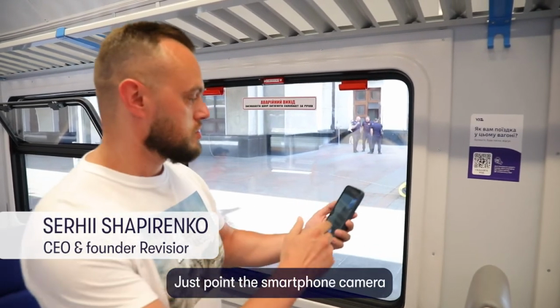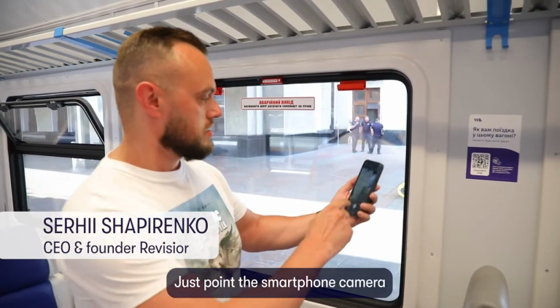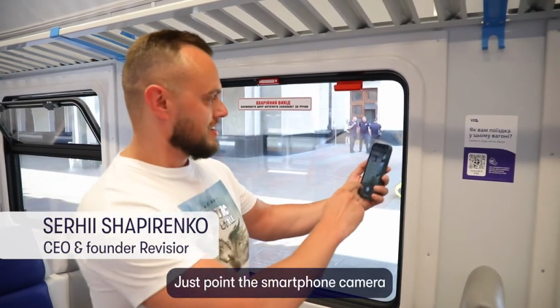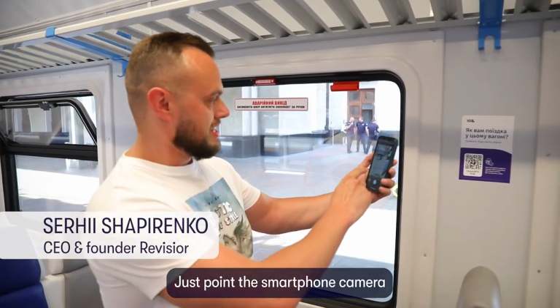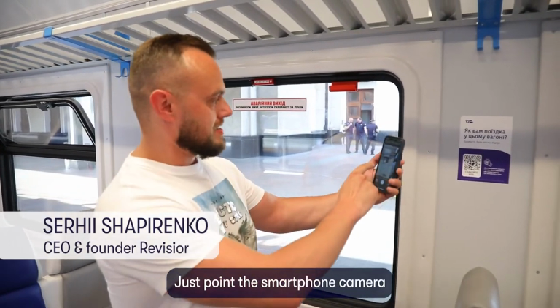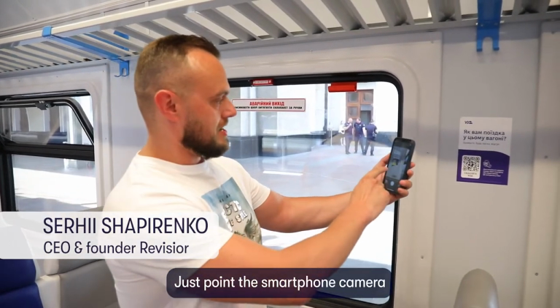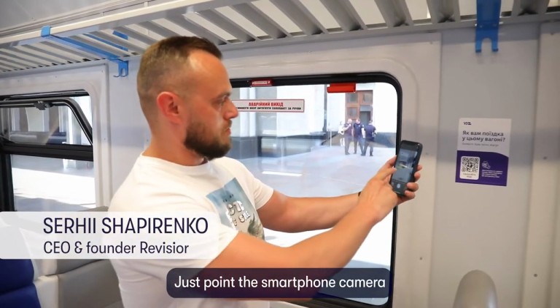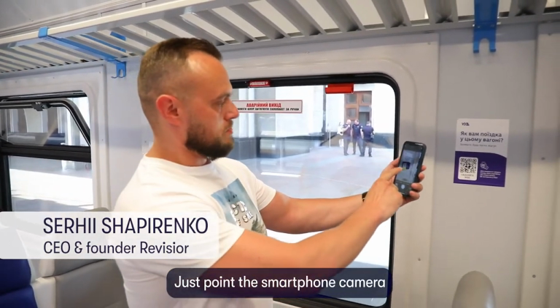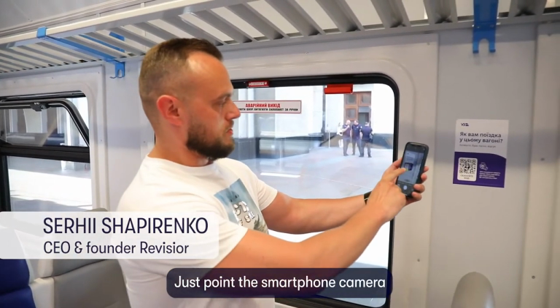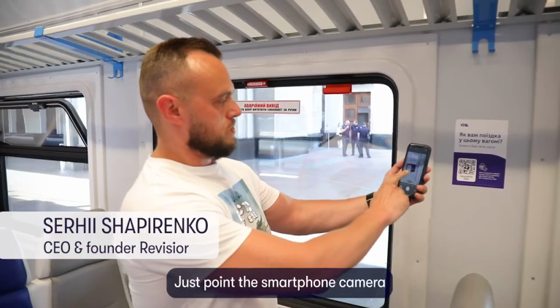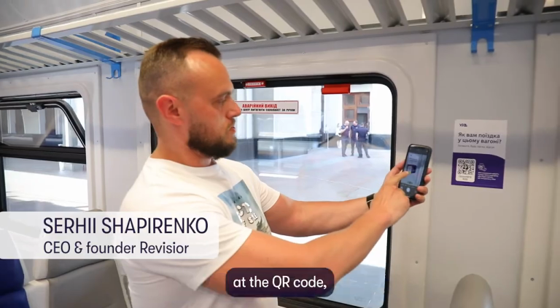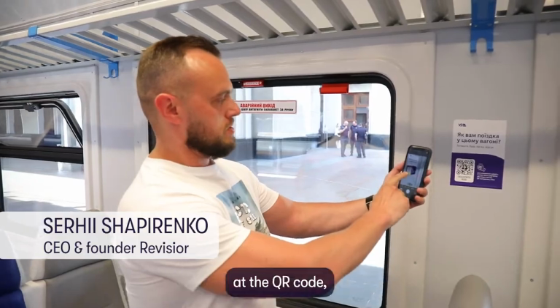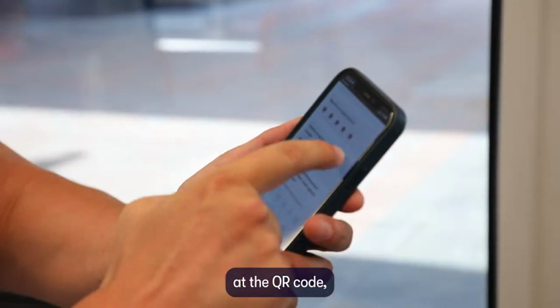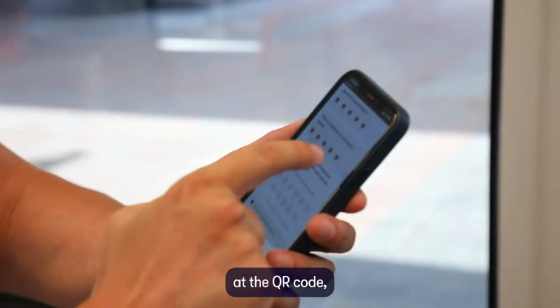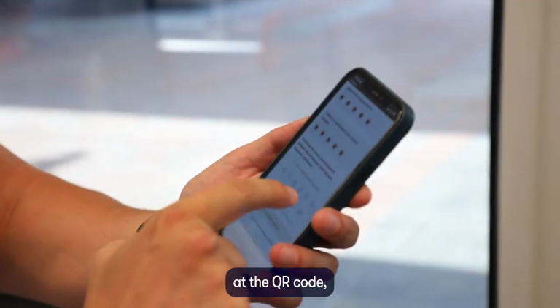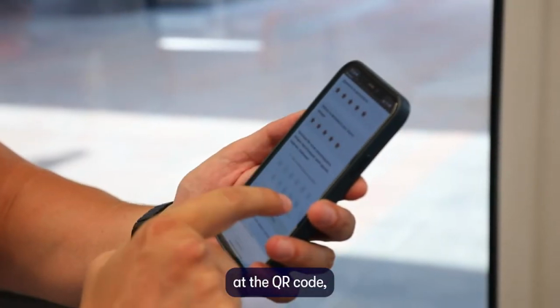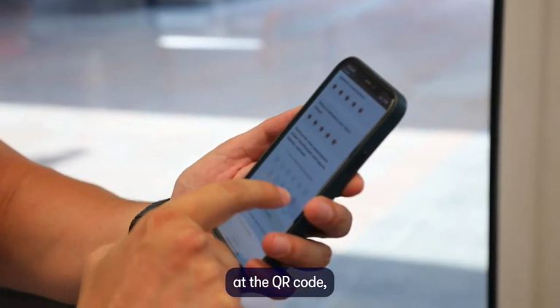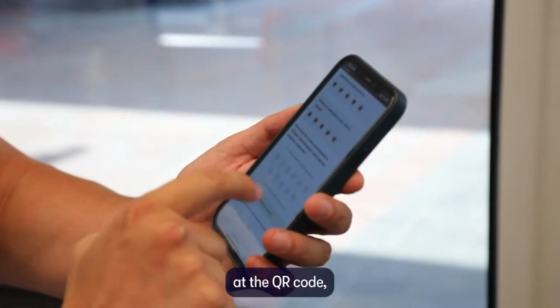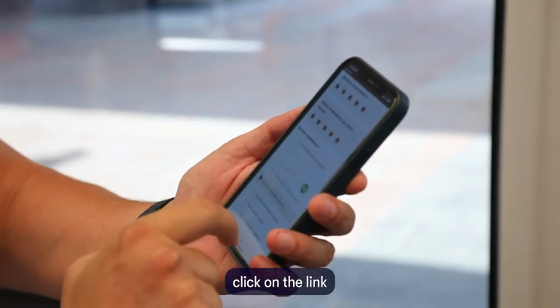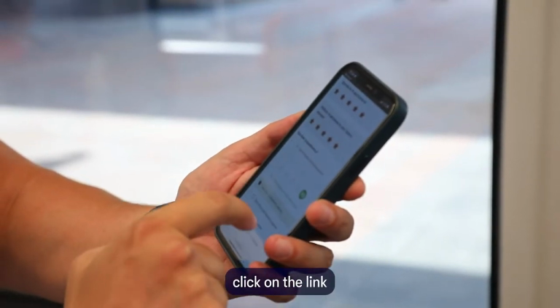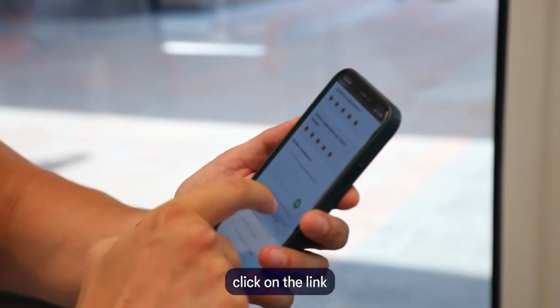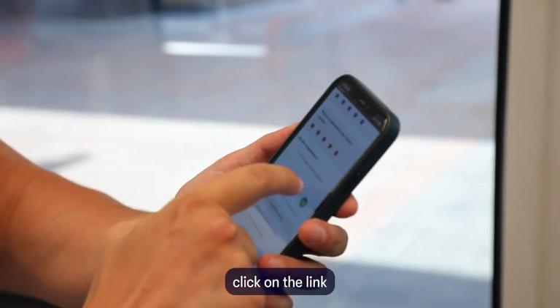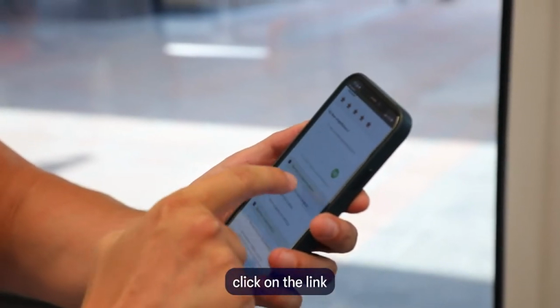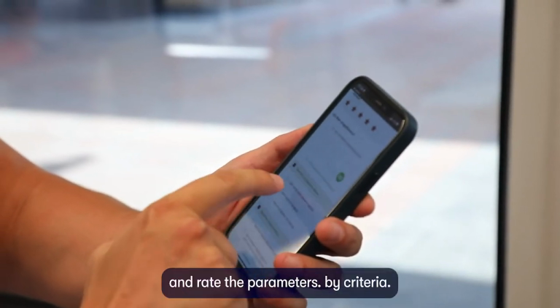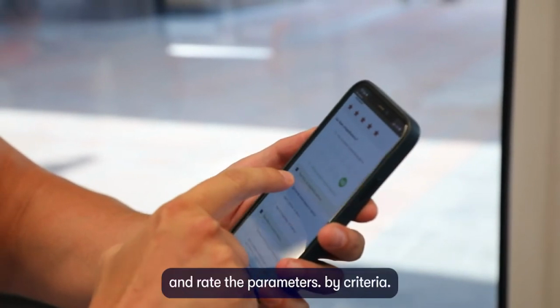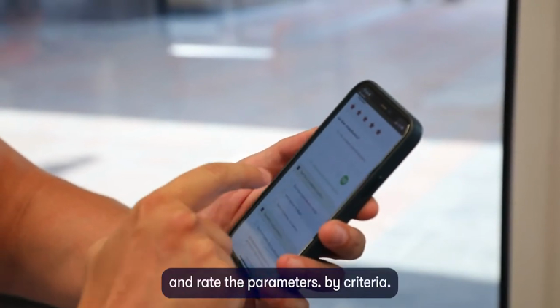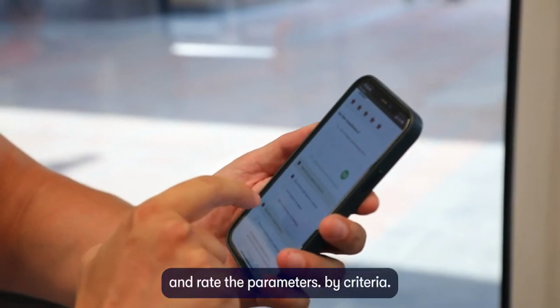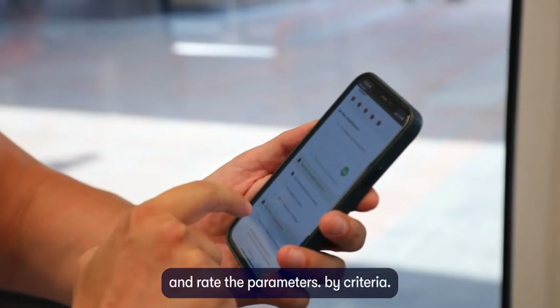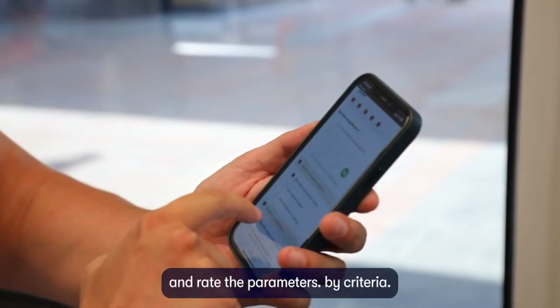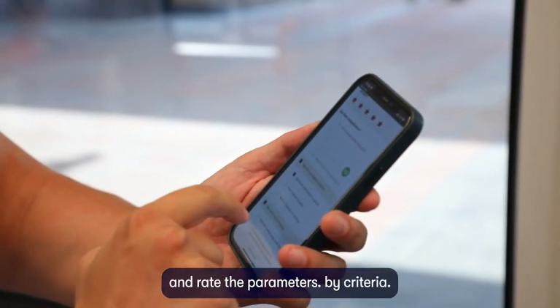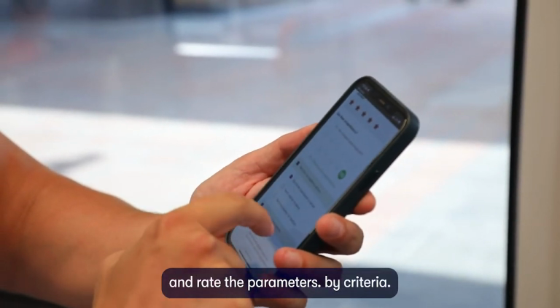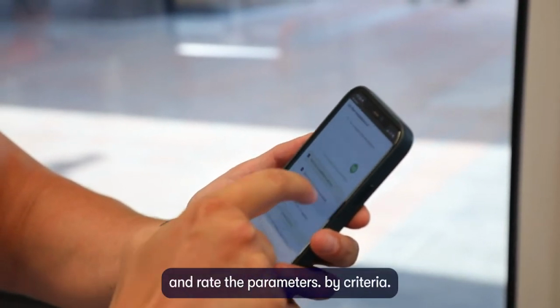Just point your smartphone camera at the QR code, click on the link and rate by criteria.